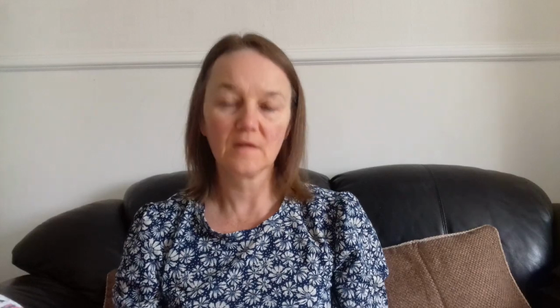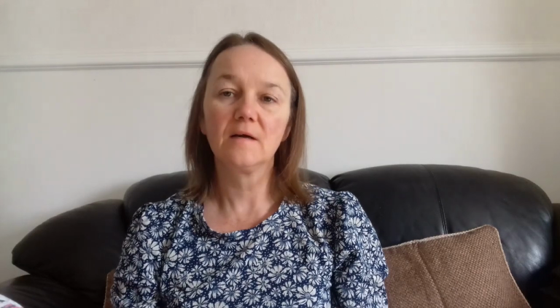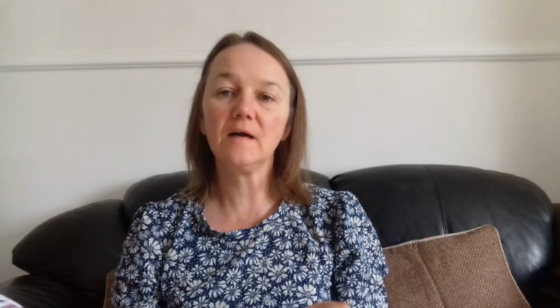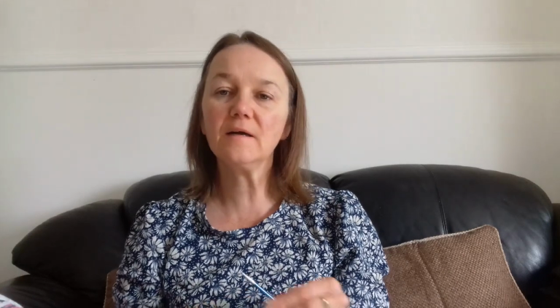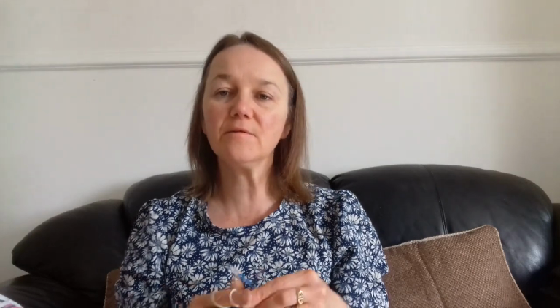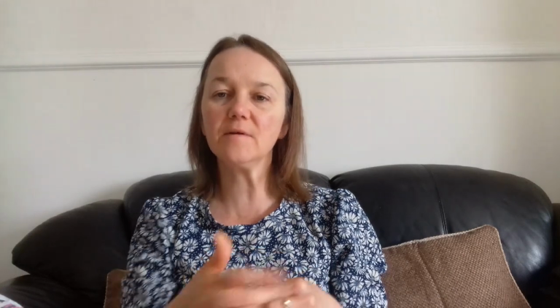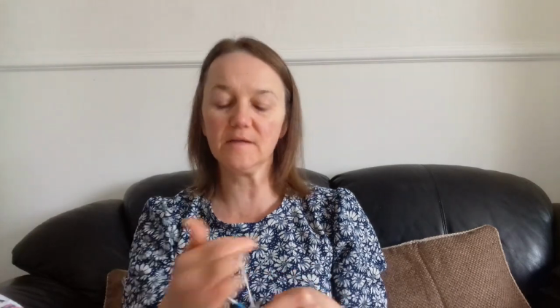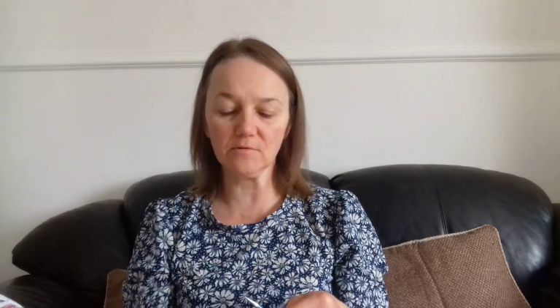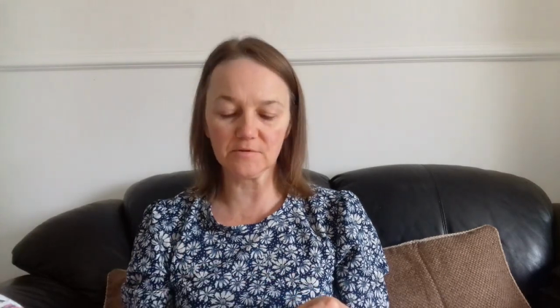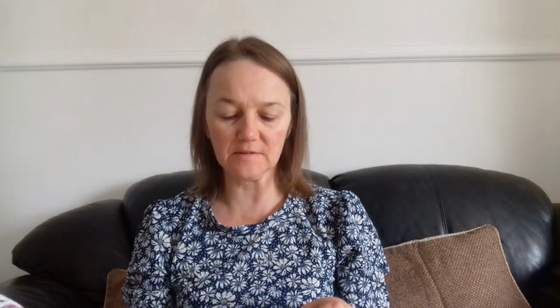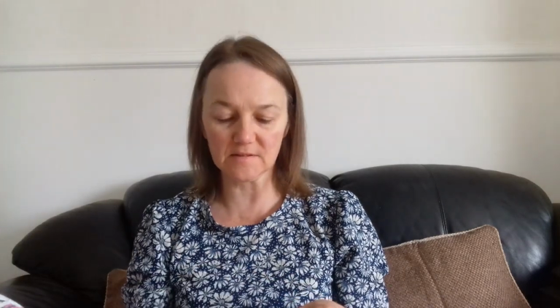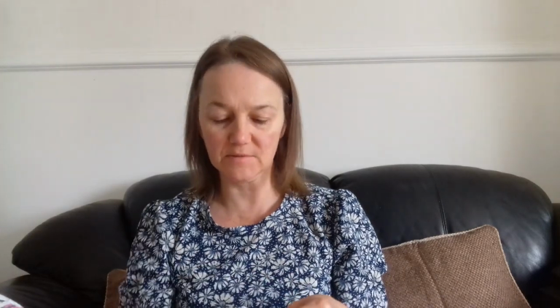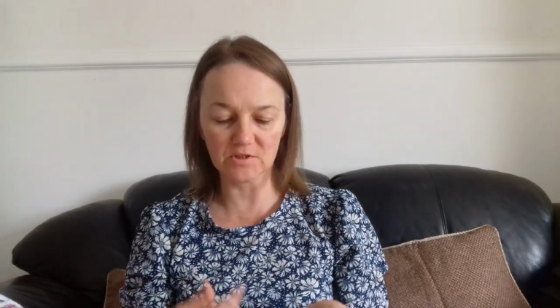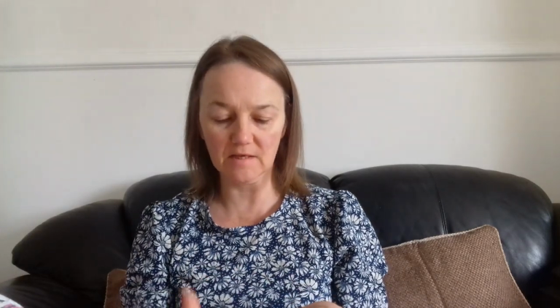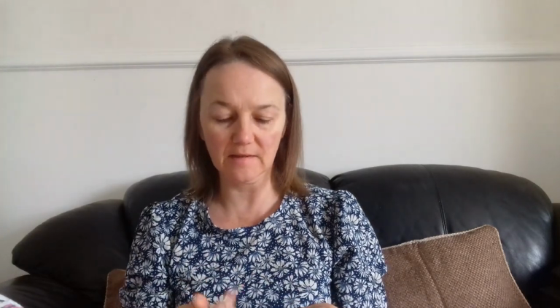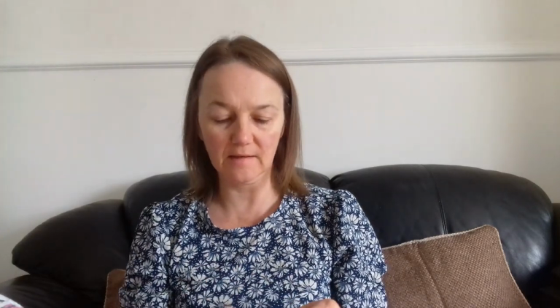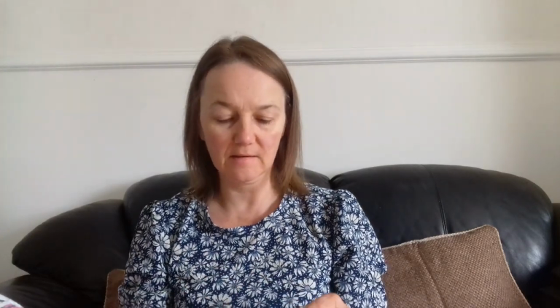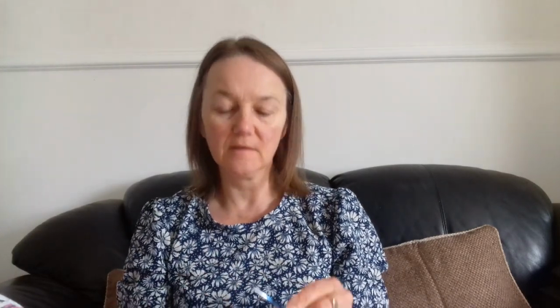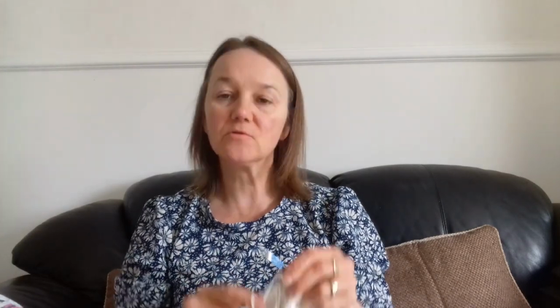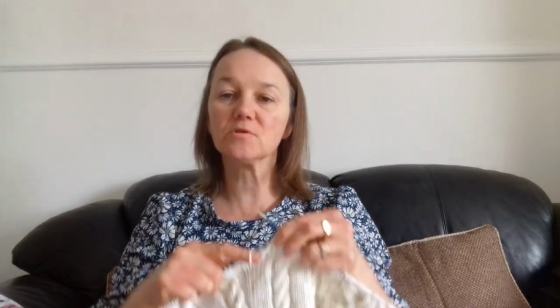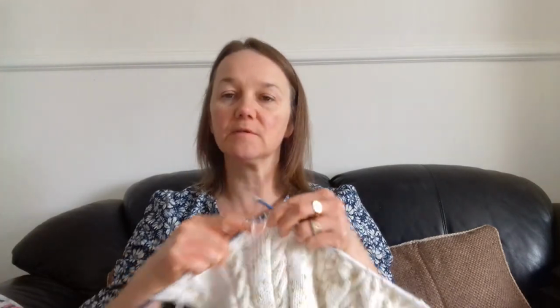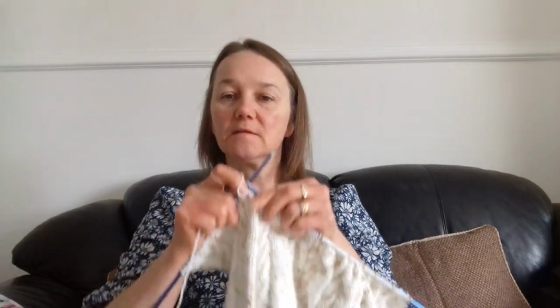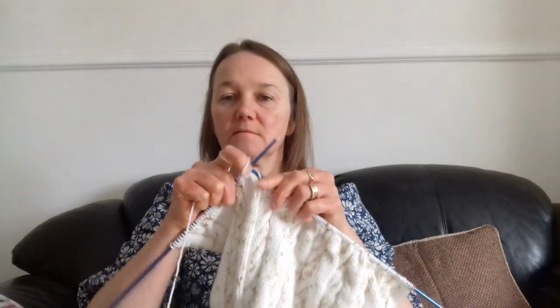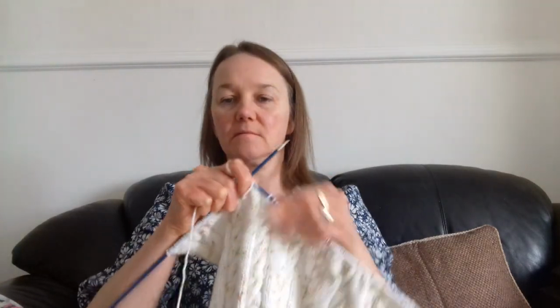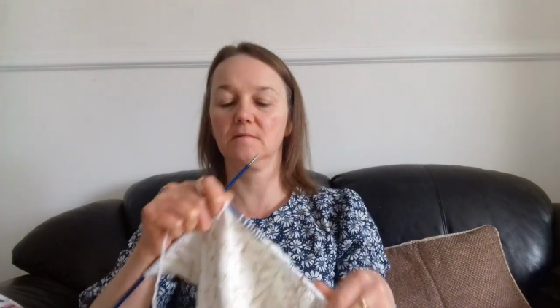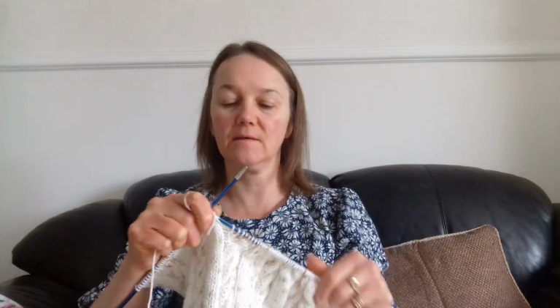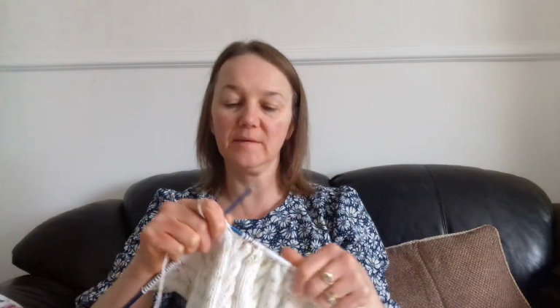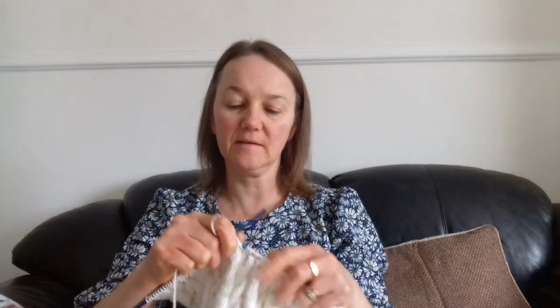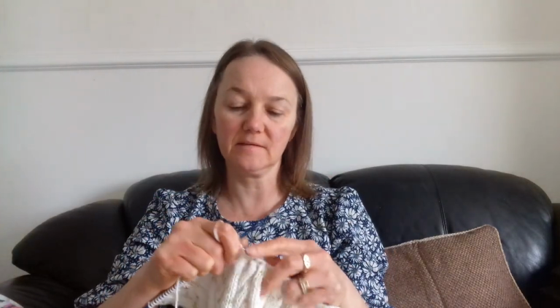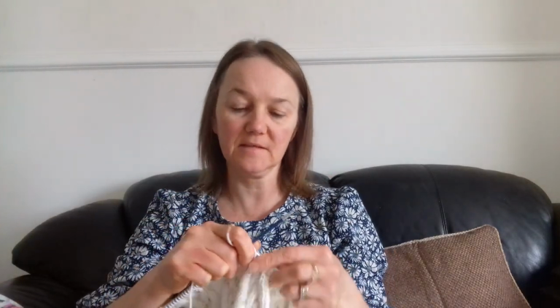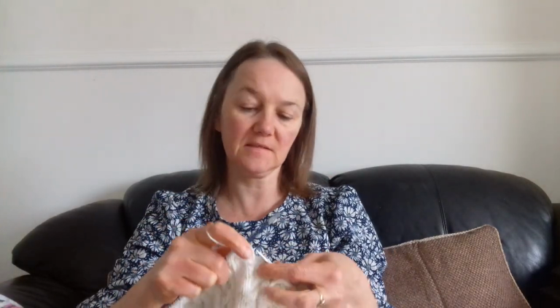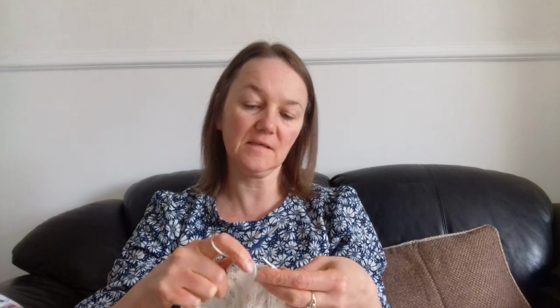Hi everyone, how are you all doing? It's Michelle here, just doing a little bit of knitting.